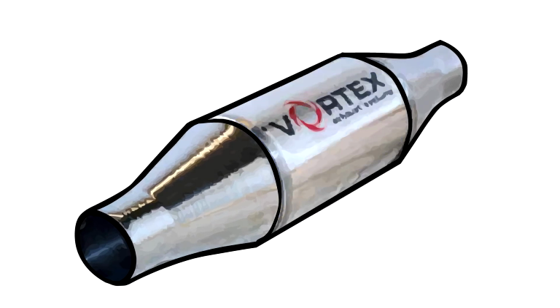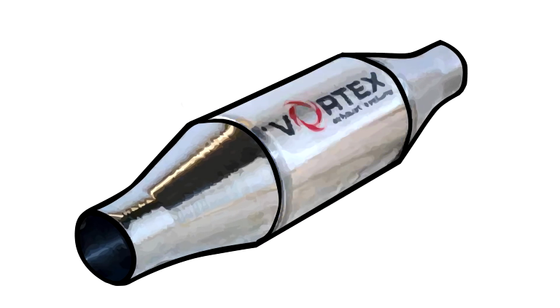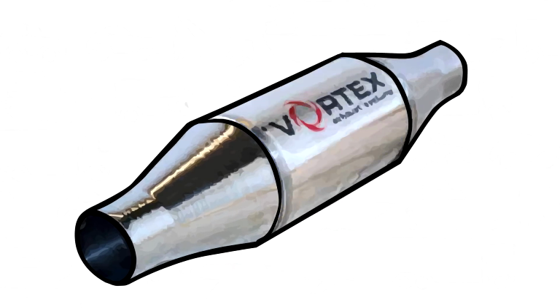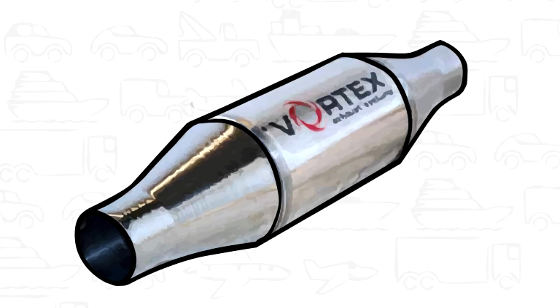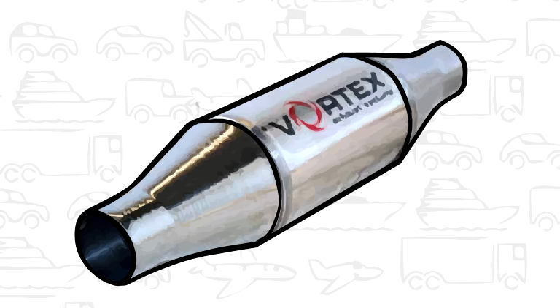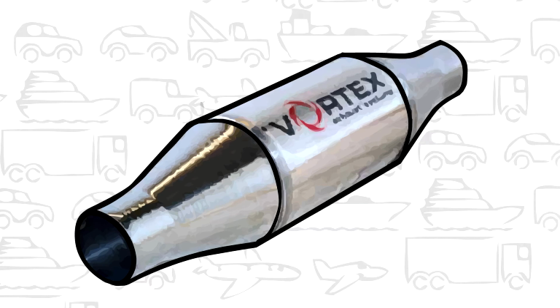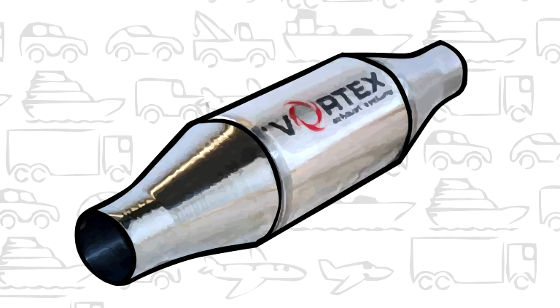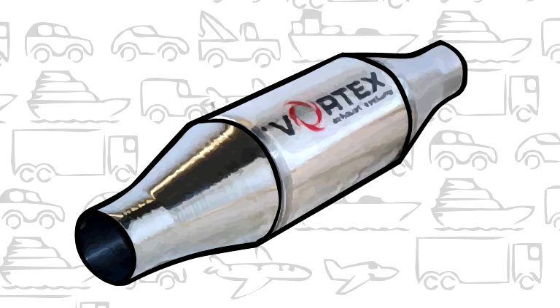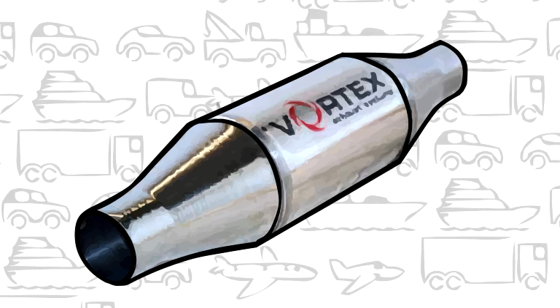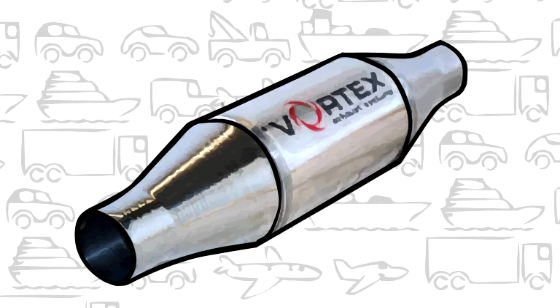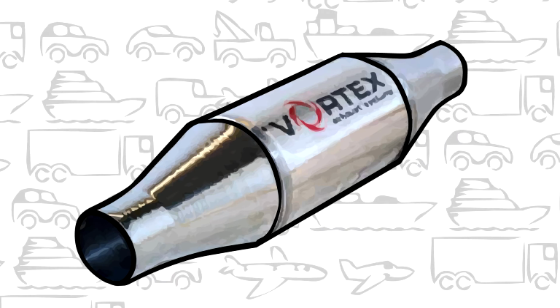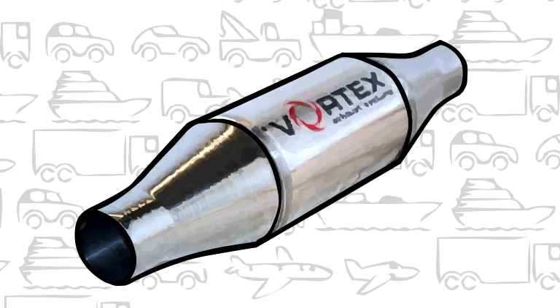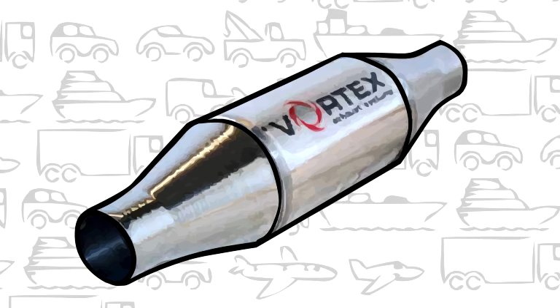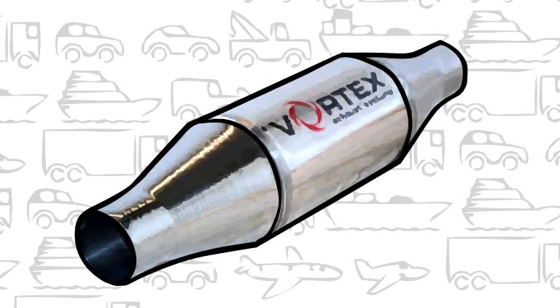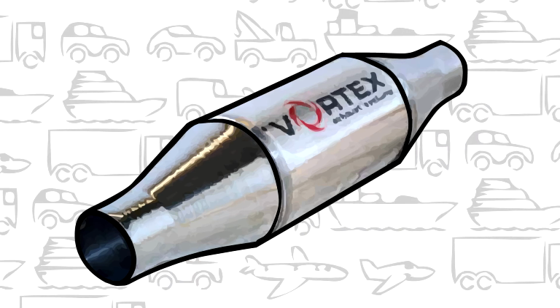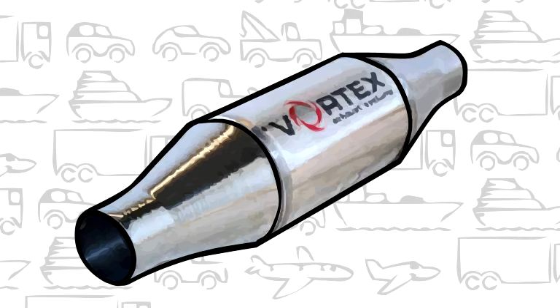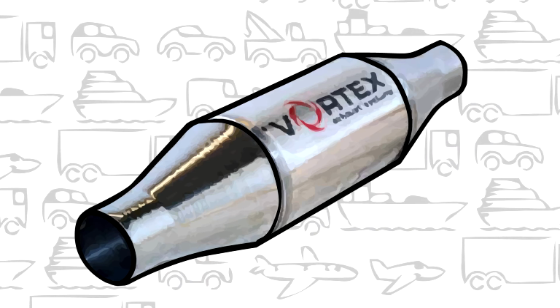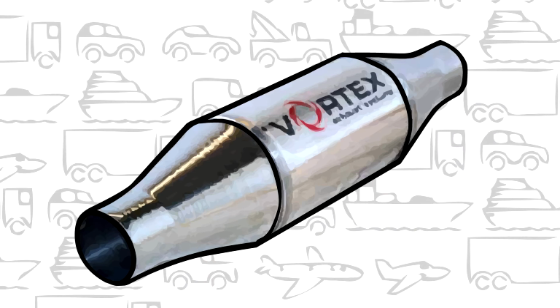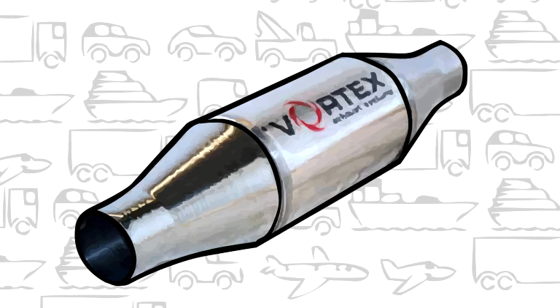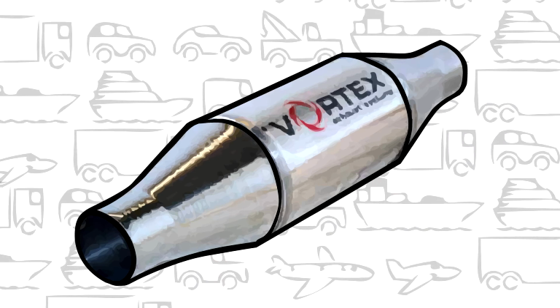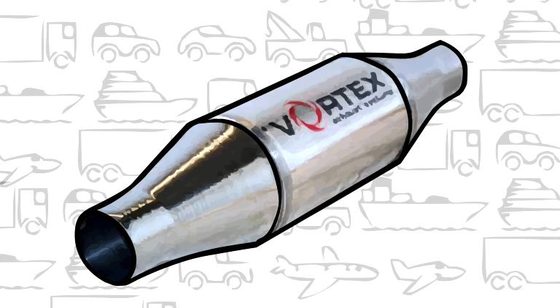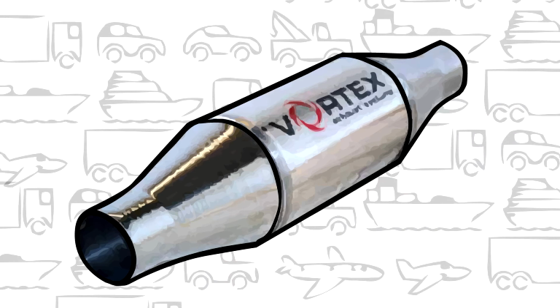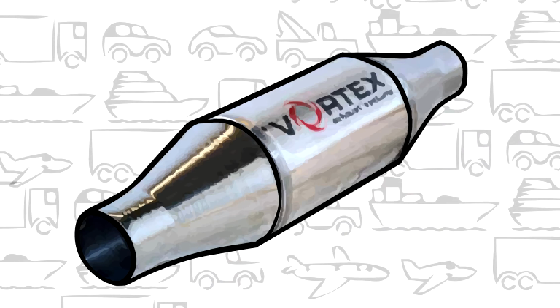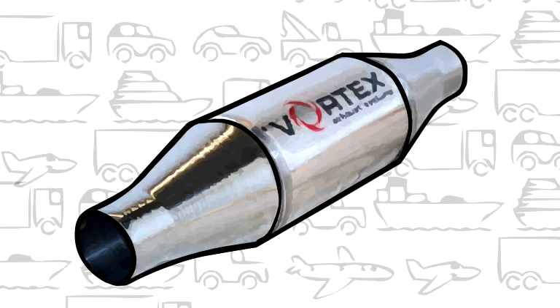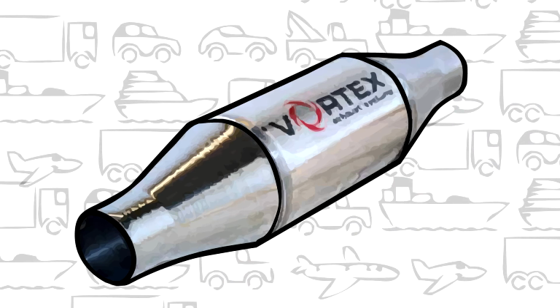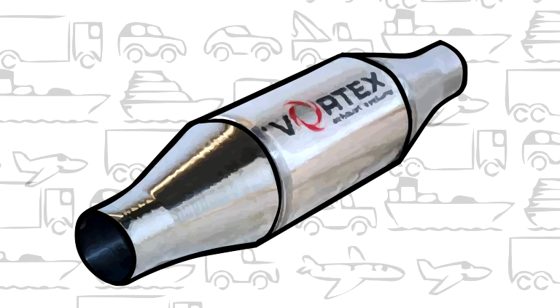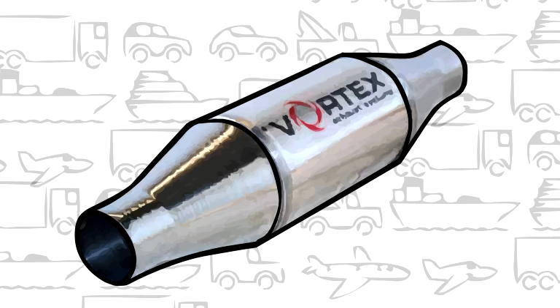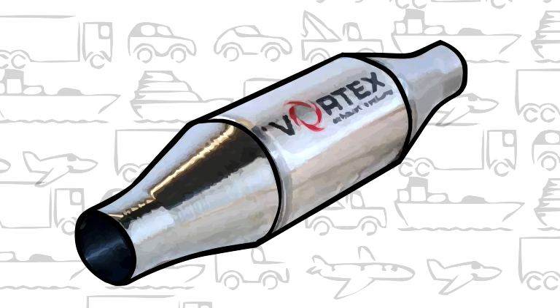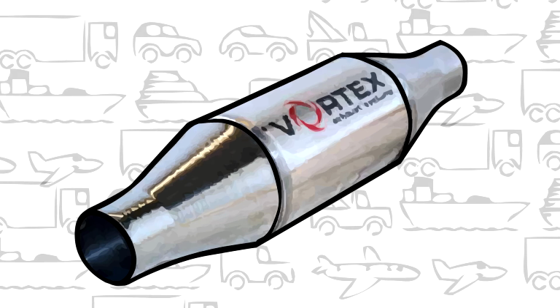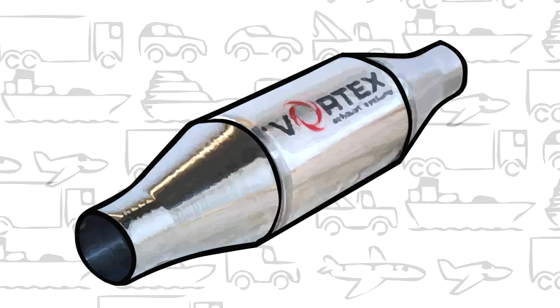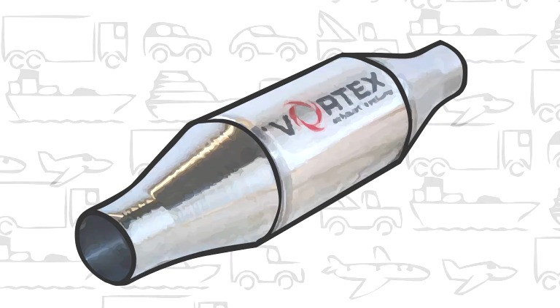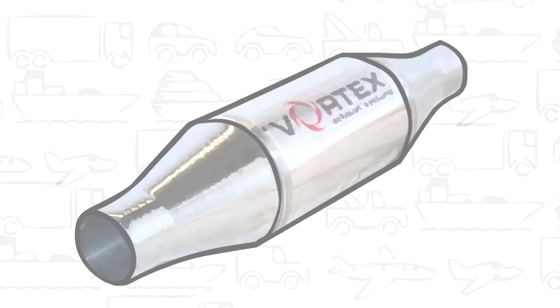Vortex Exhausts can be fitted to cars, vans, trucks, motorbikes, boats, trains and even planes.